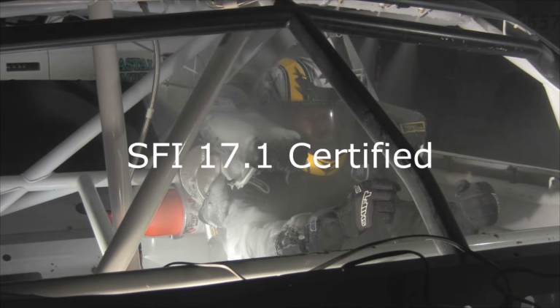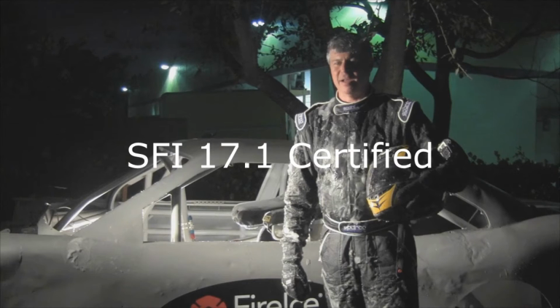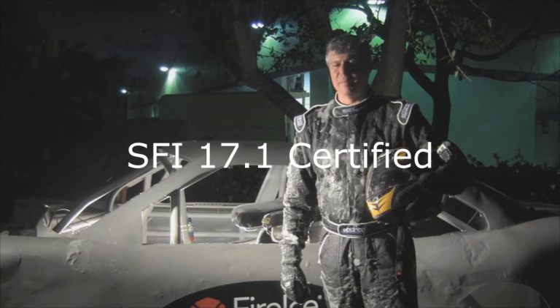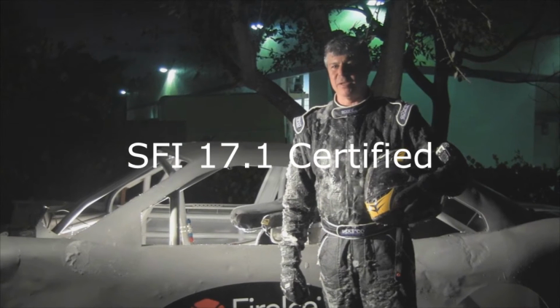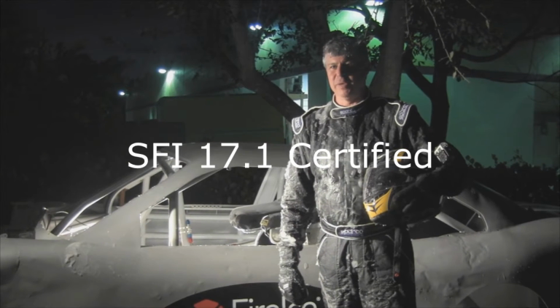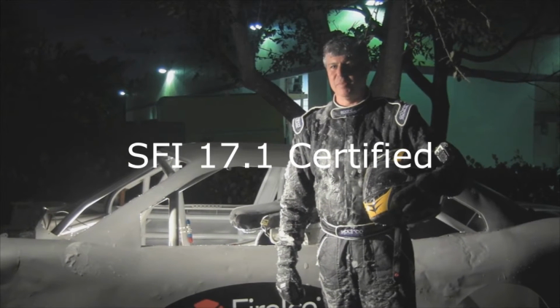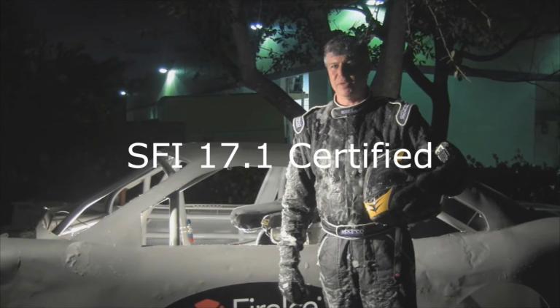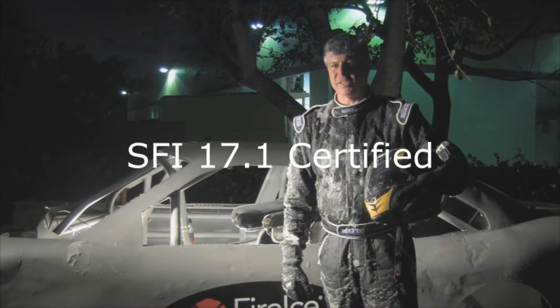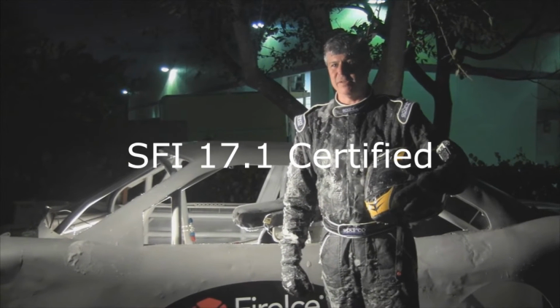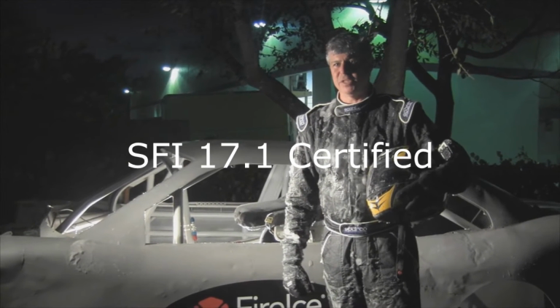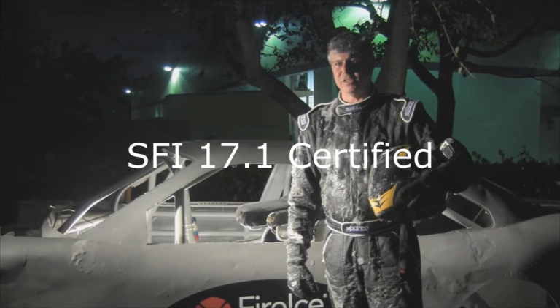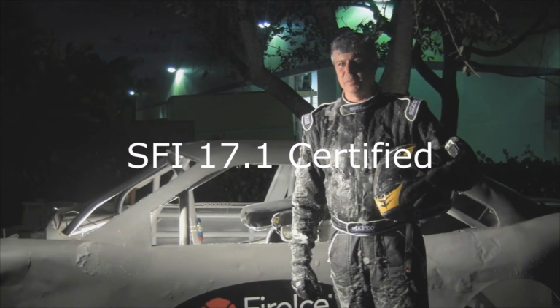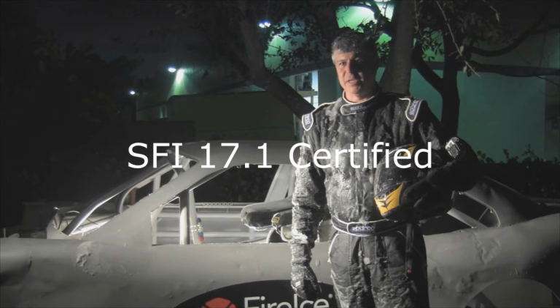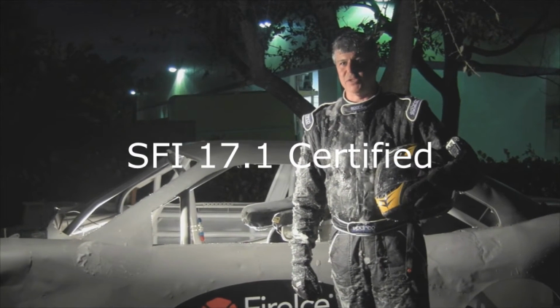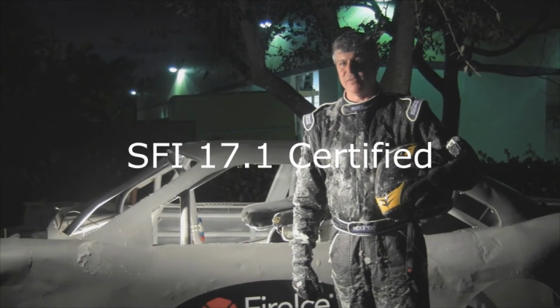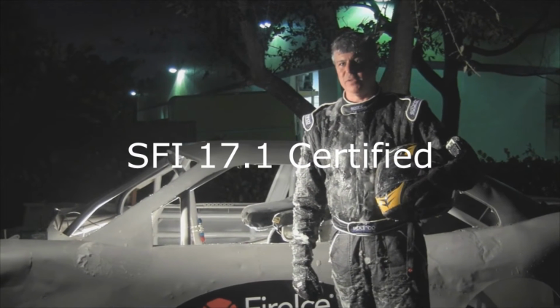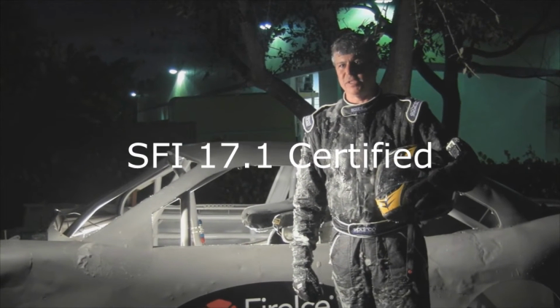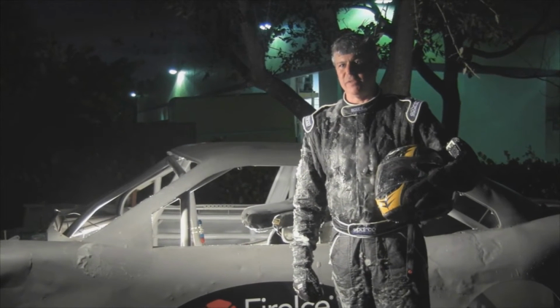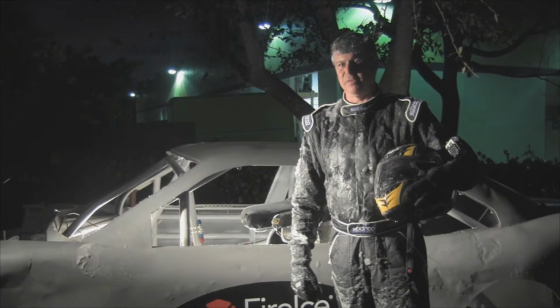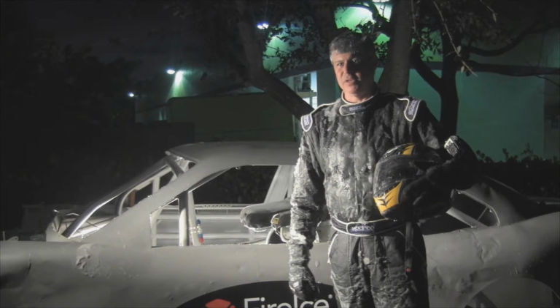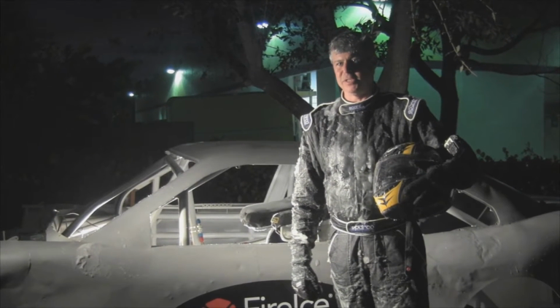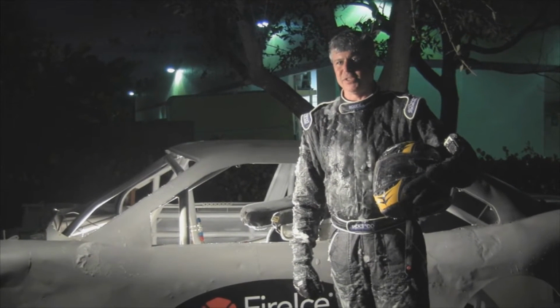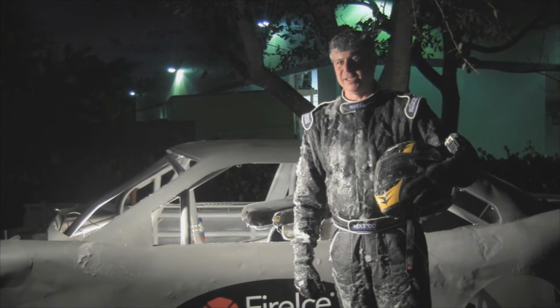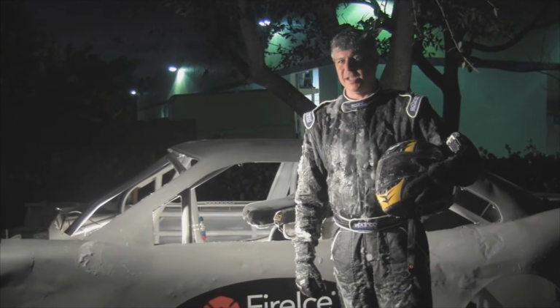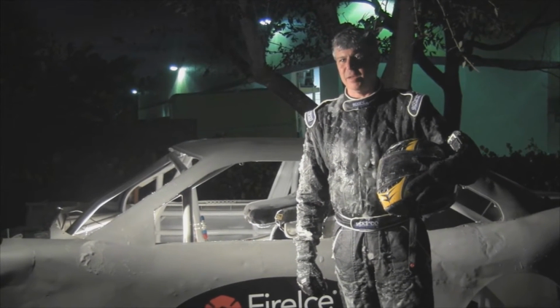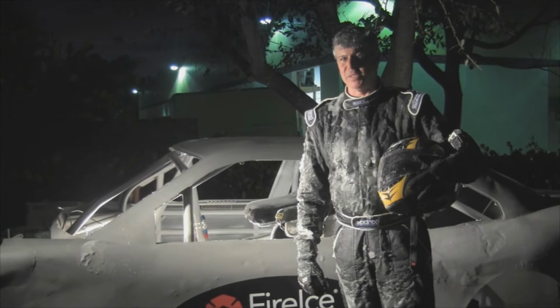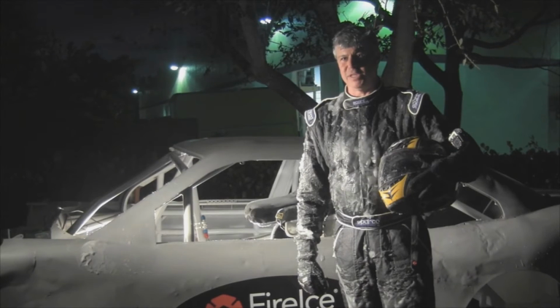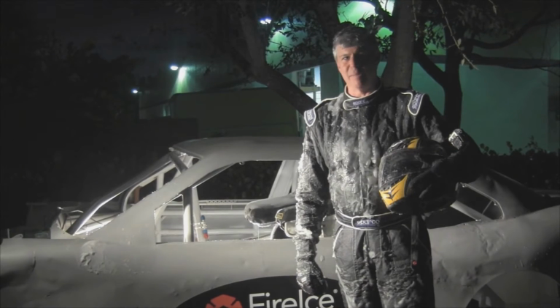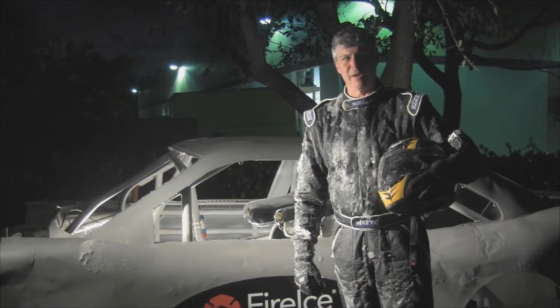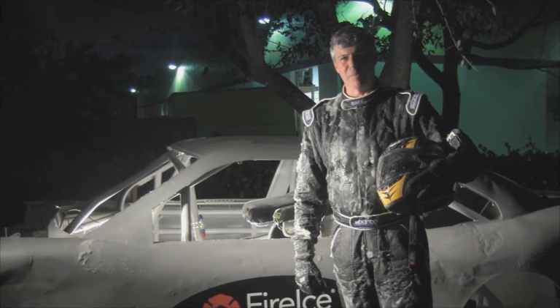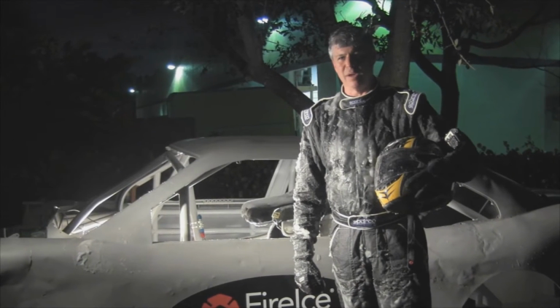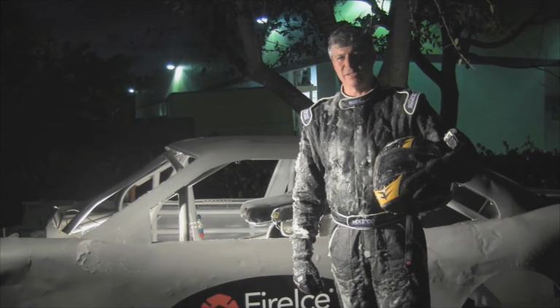I'm Michael Rieger, president of Geltech. We take driver safety very seriously, and we stand behind our products.